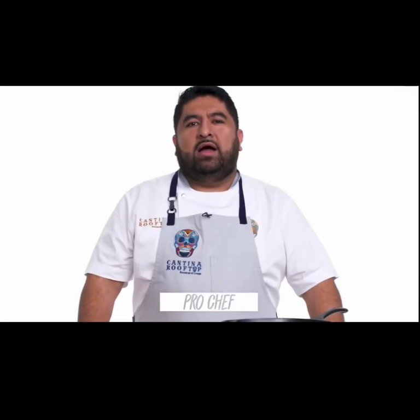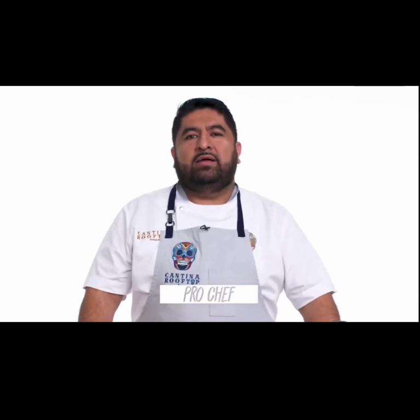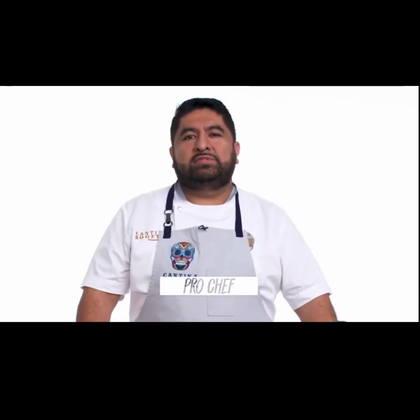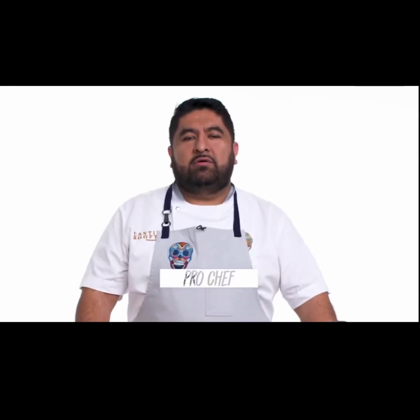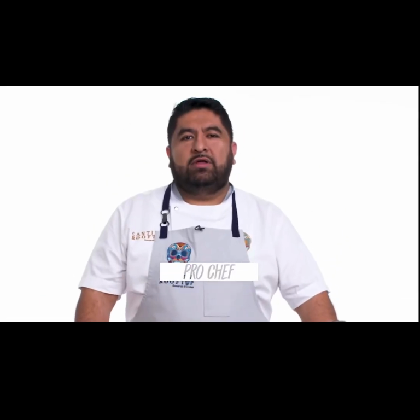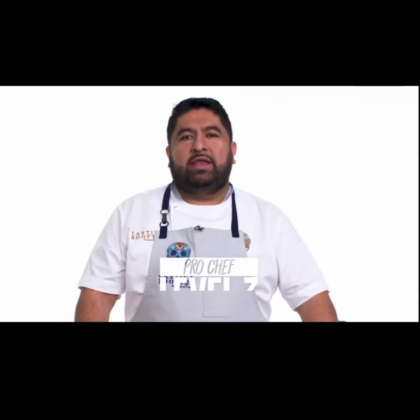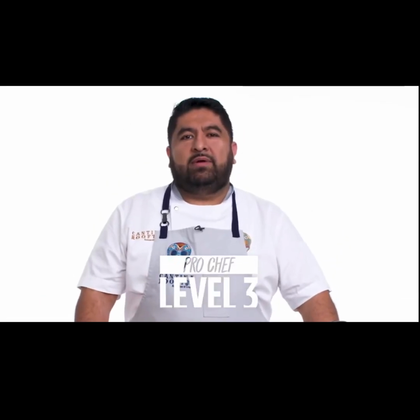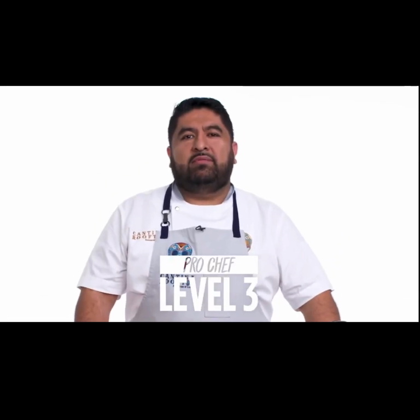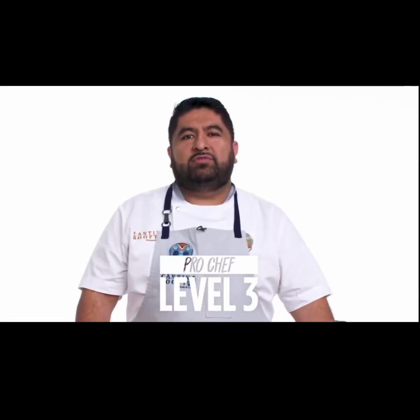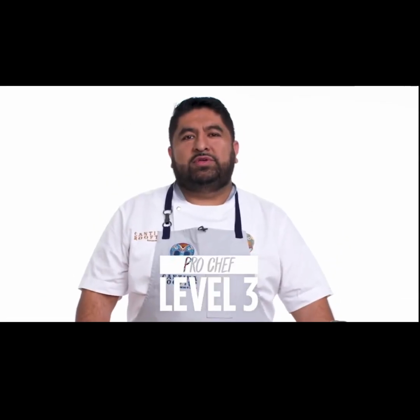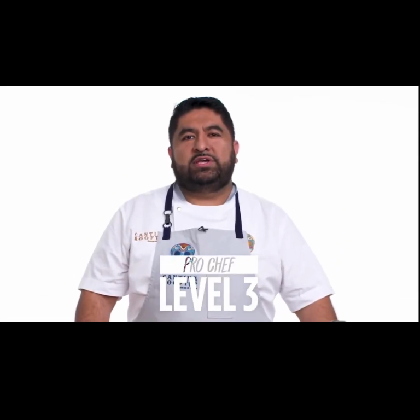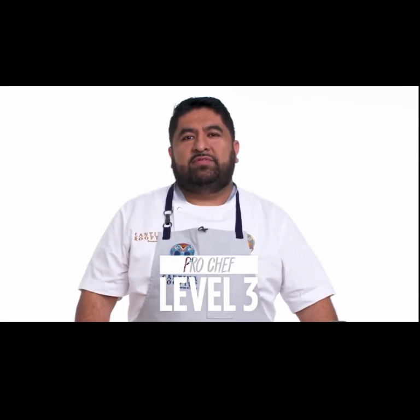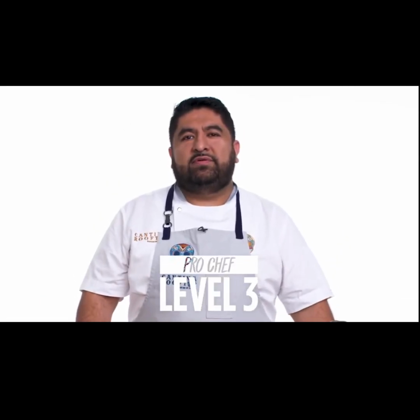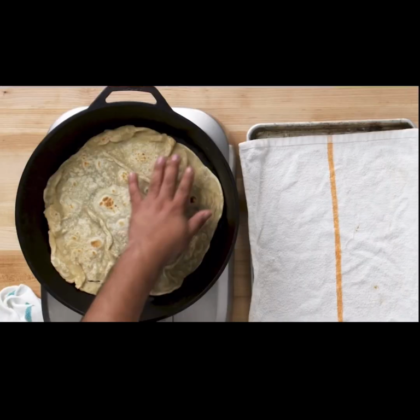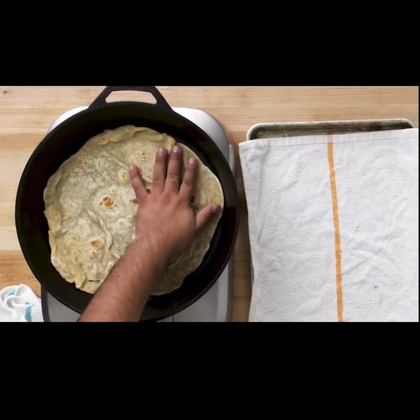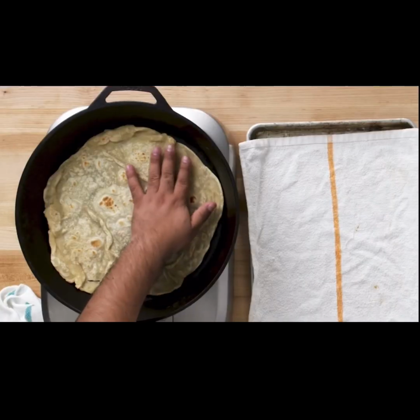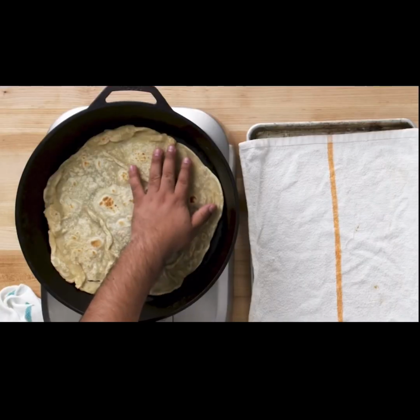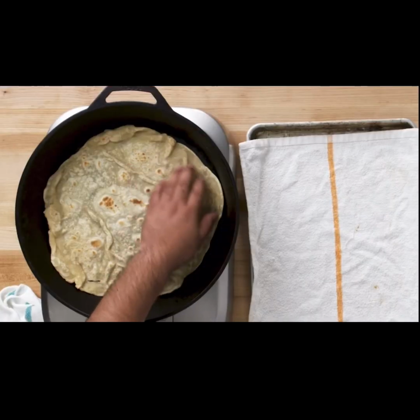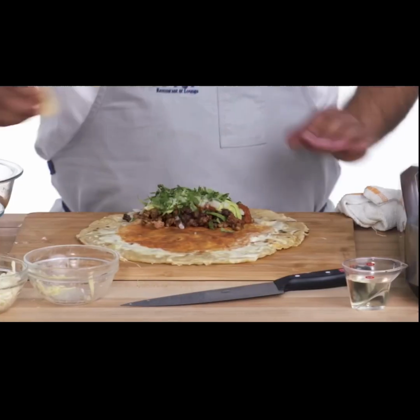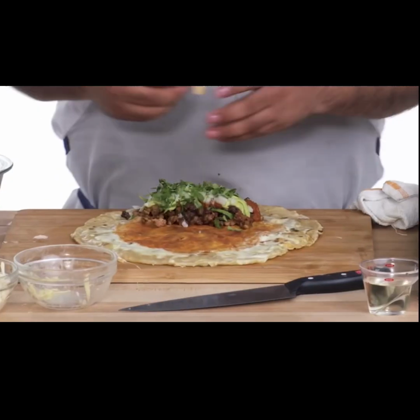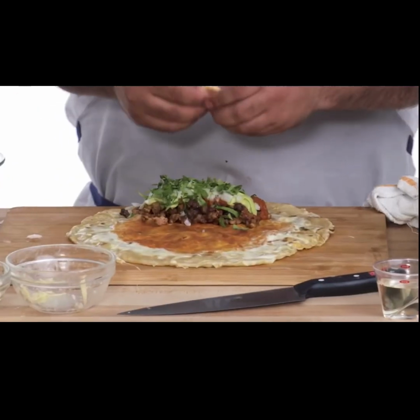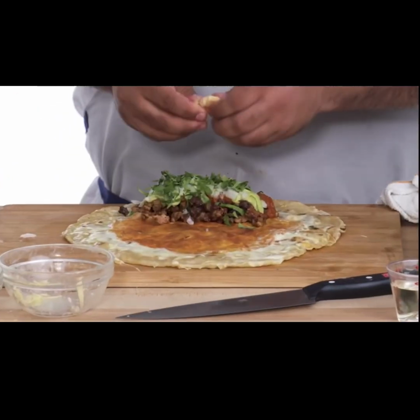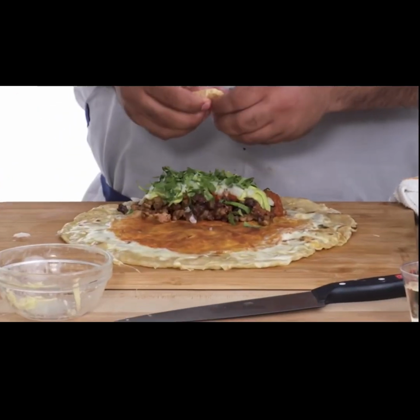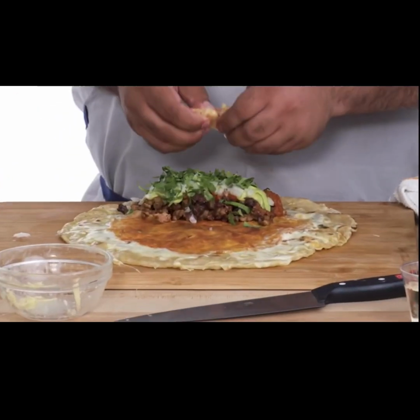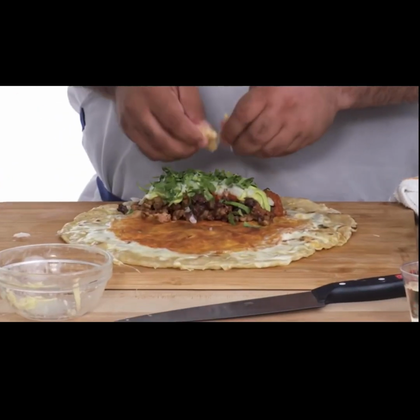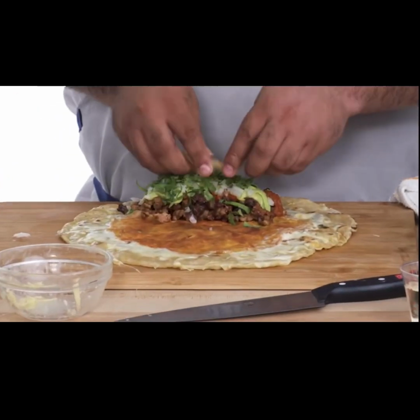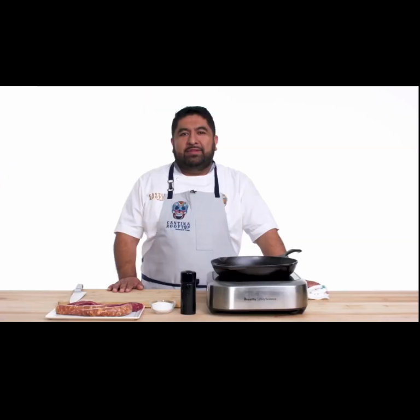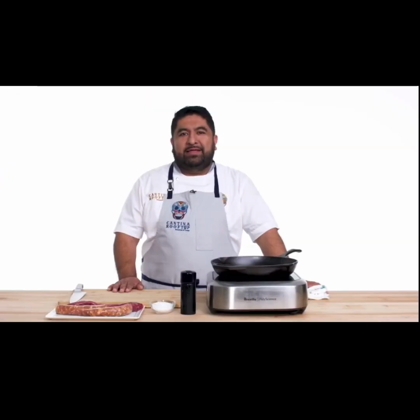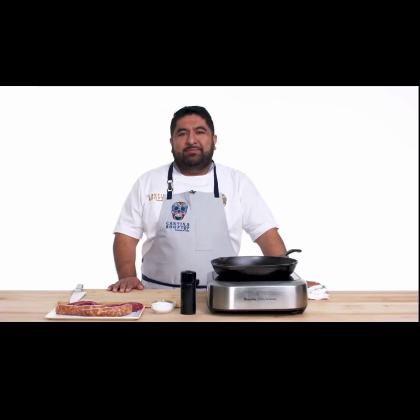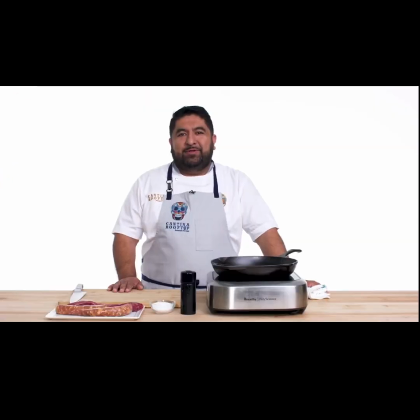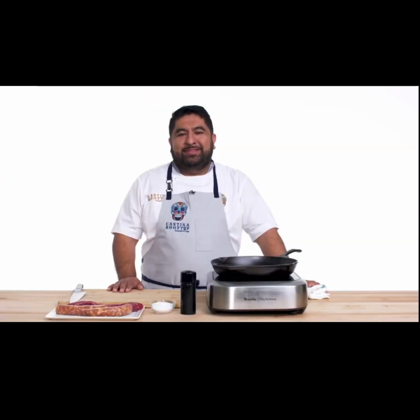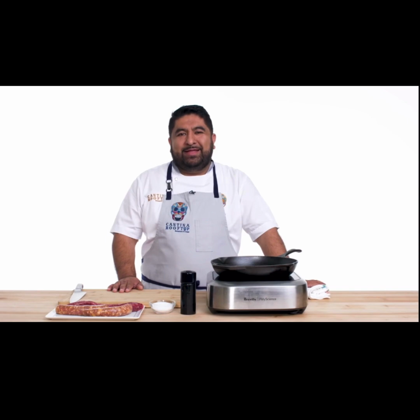I am Saul, and I'm a level three chef. When is a good time to make burritos? Every time, all the time.